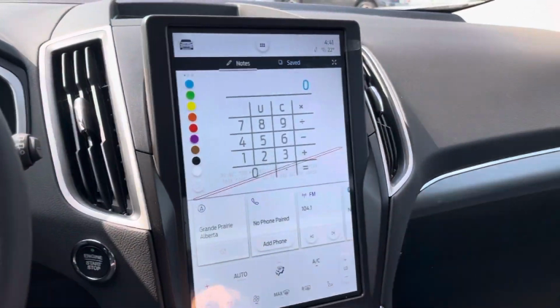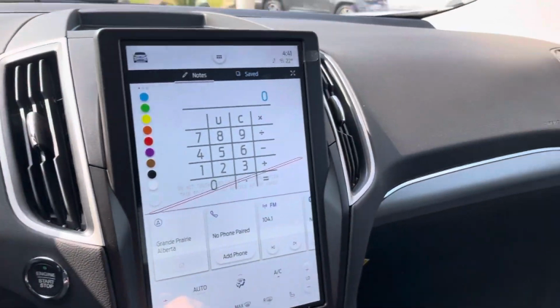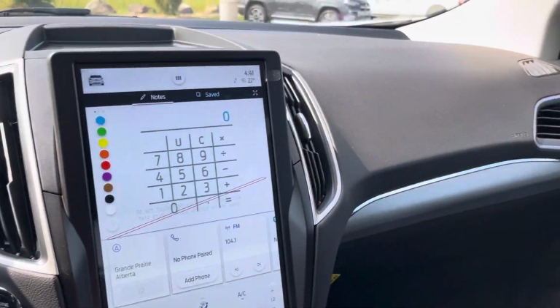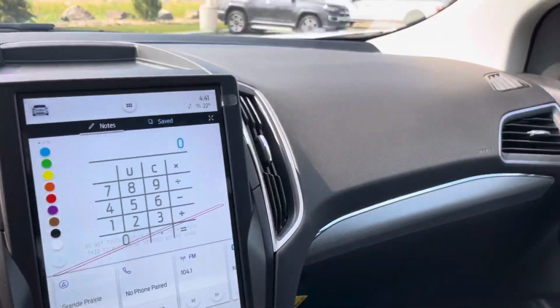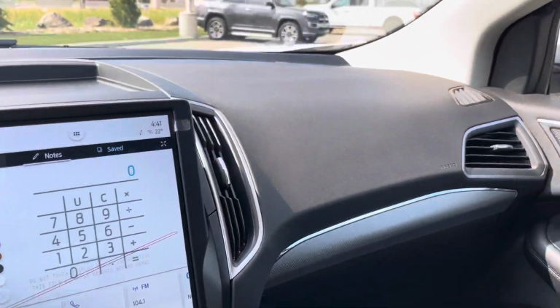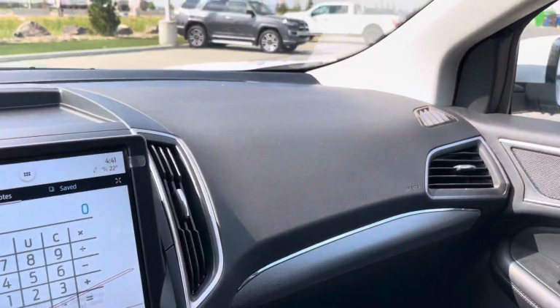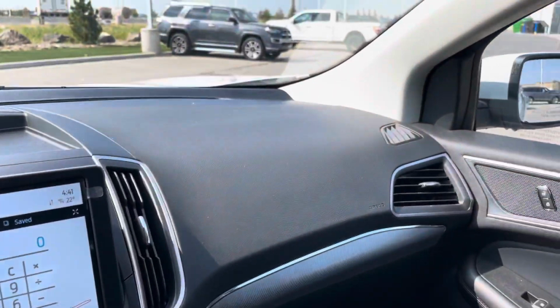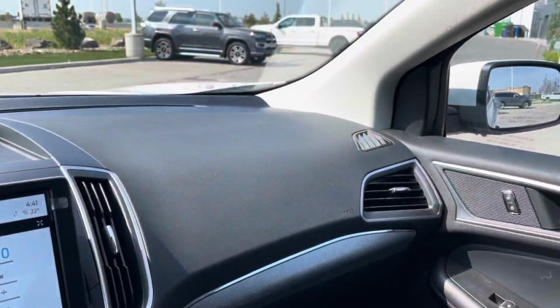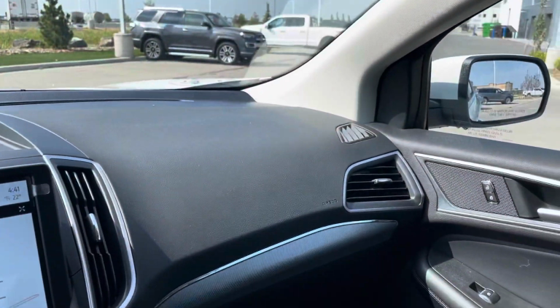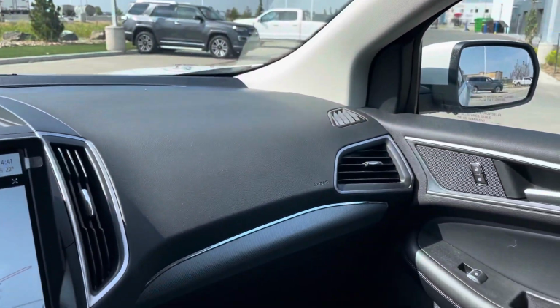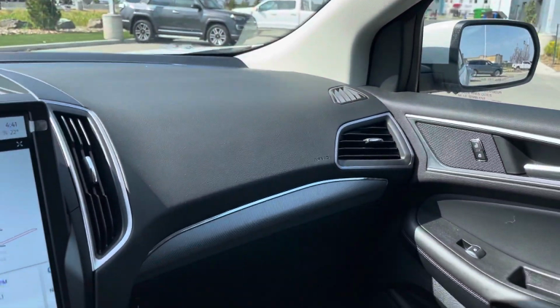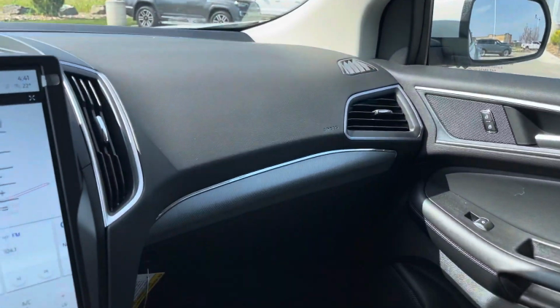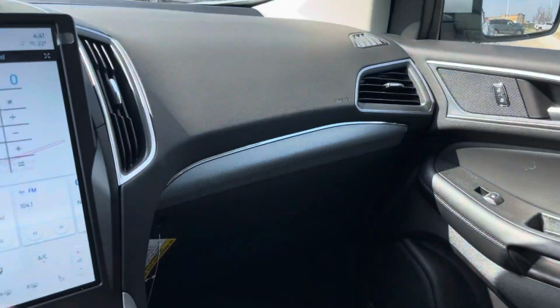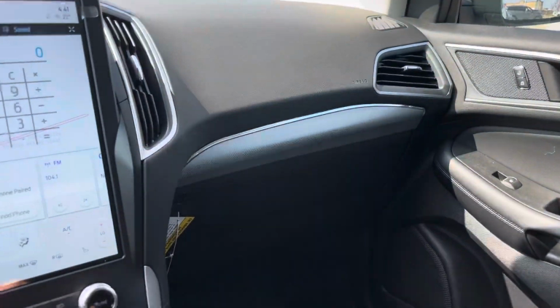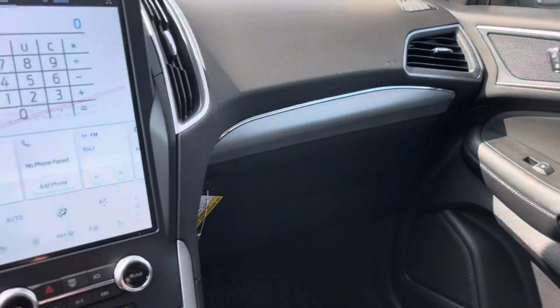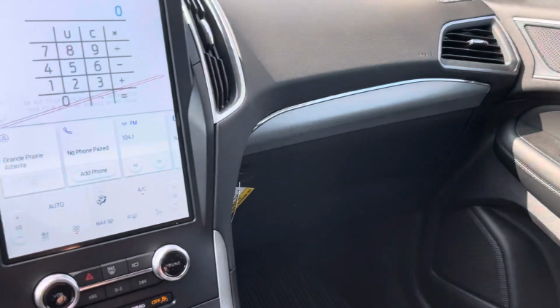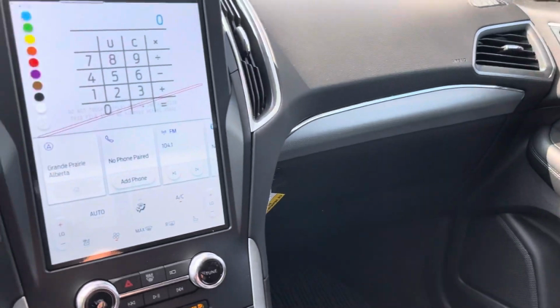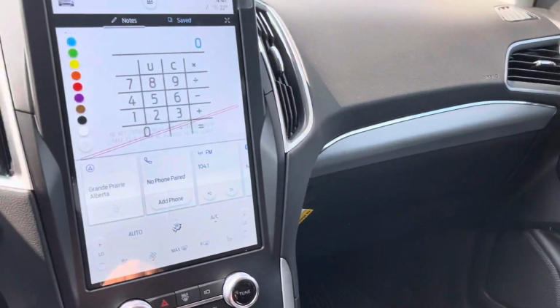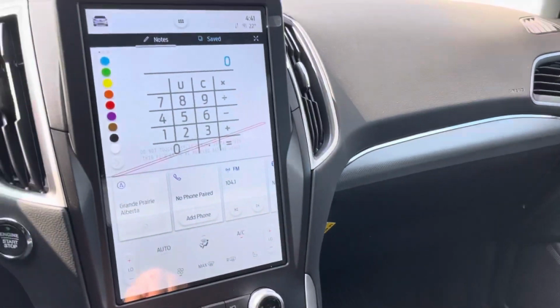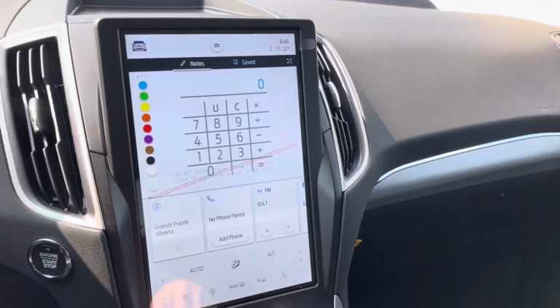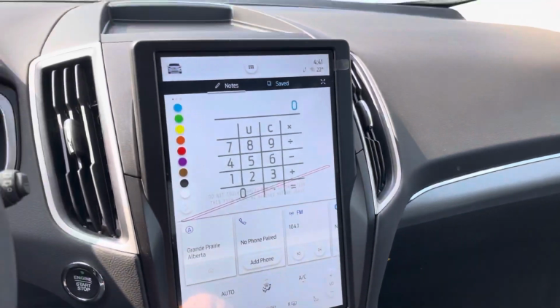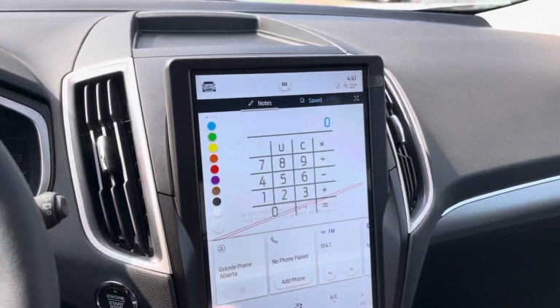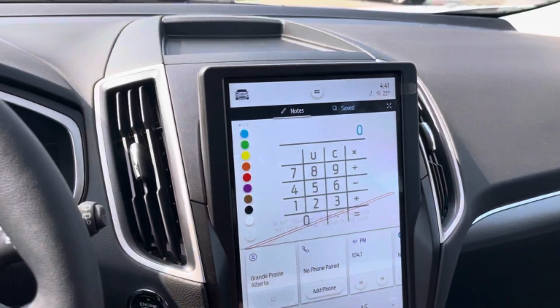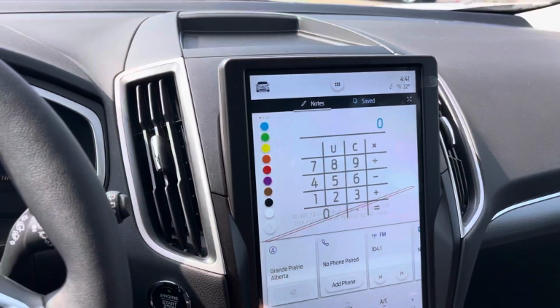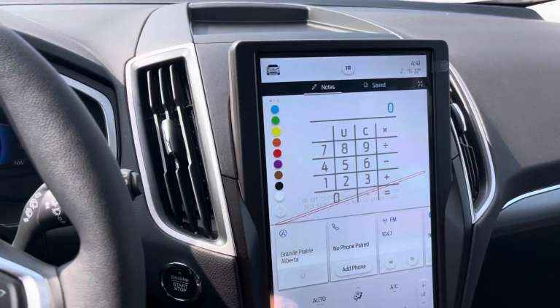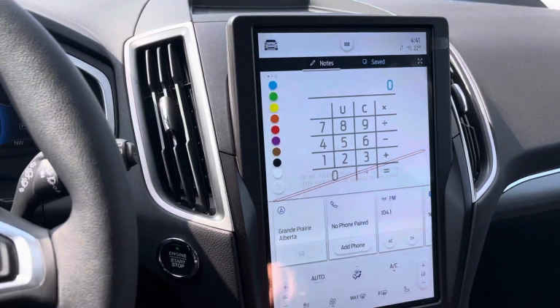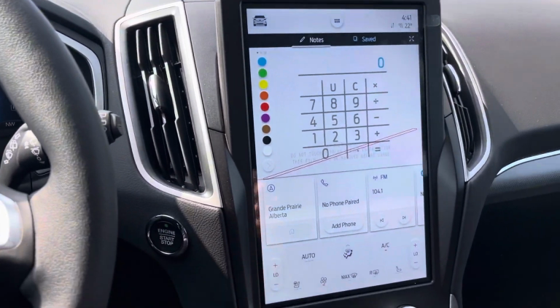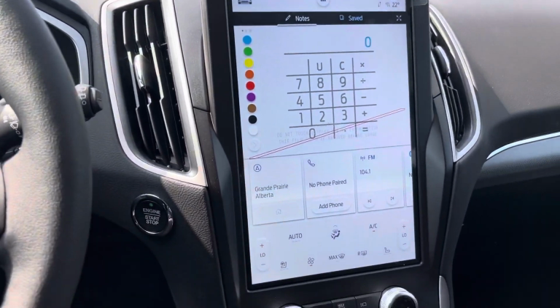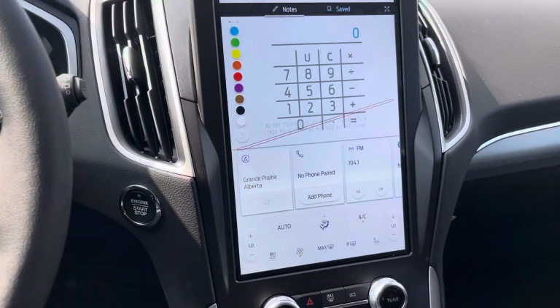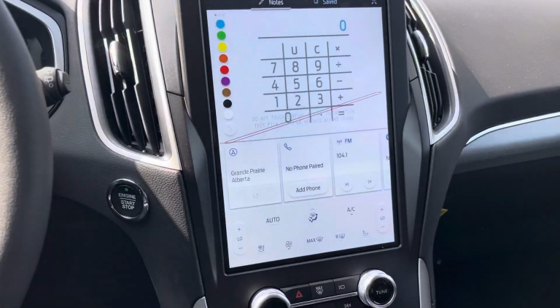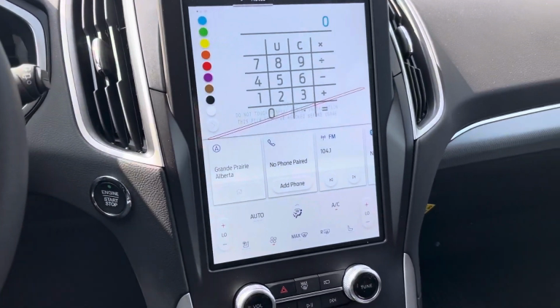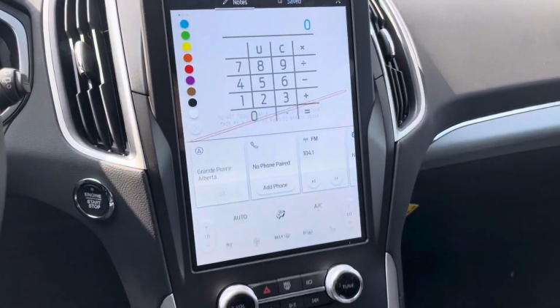This is a beautiful 2021 Edge SEL, well equipped. If you have any questions, please let me know.